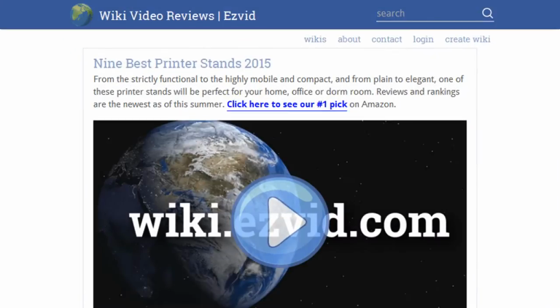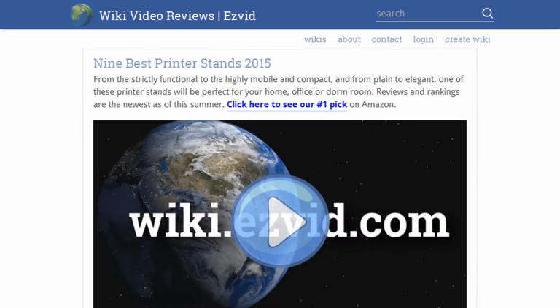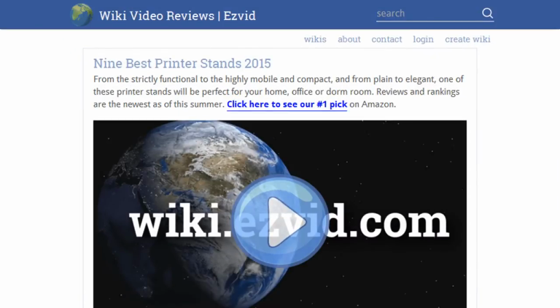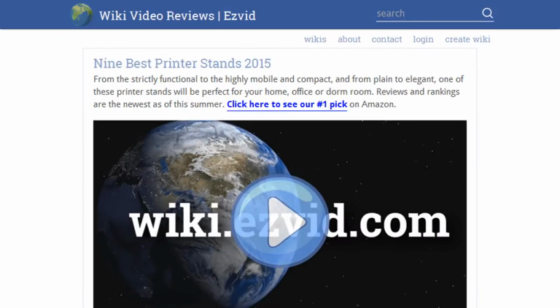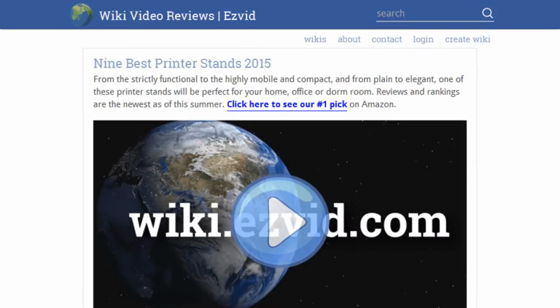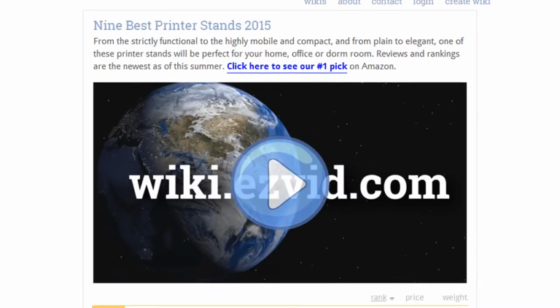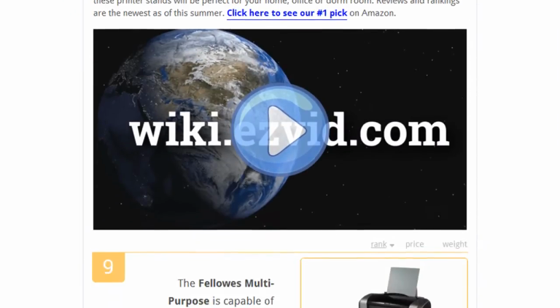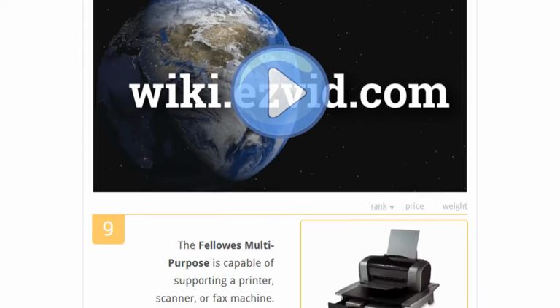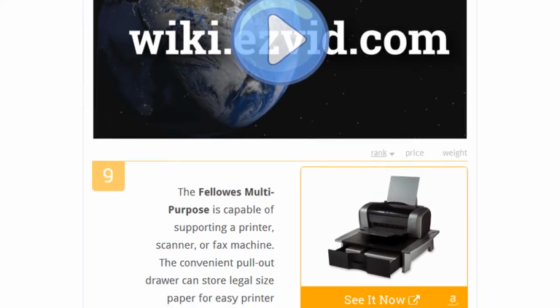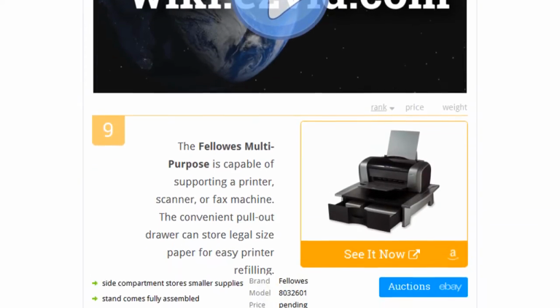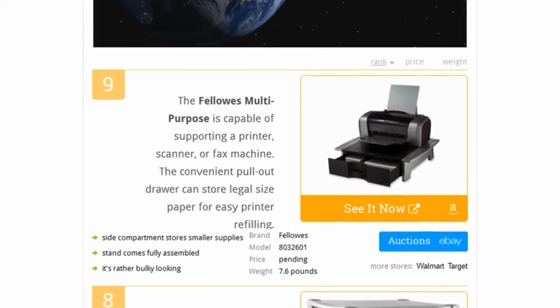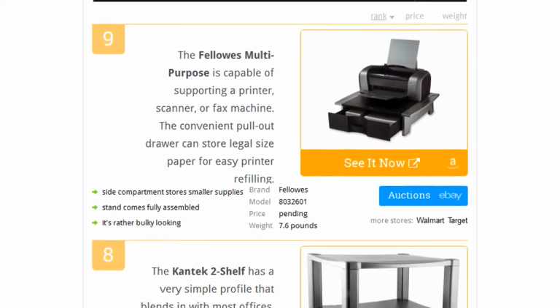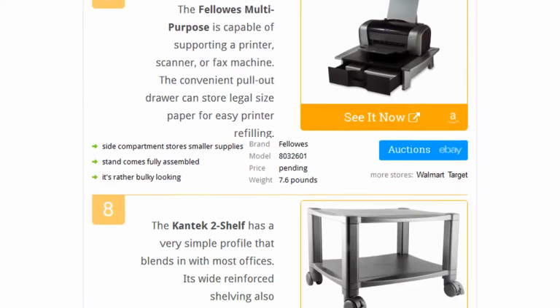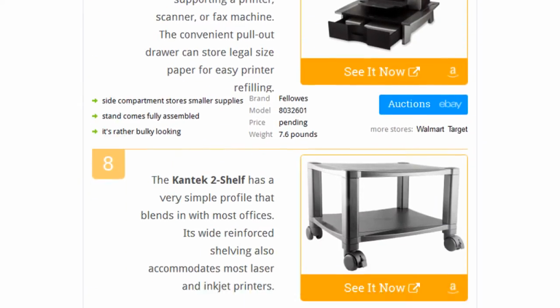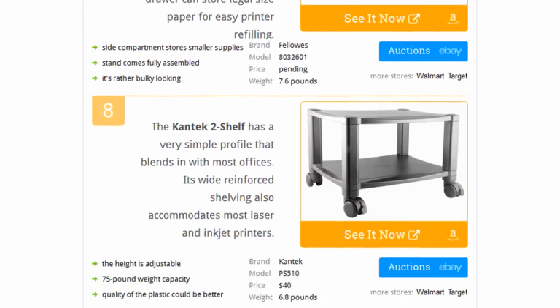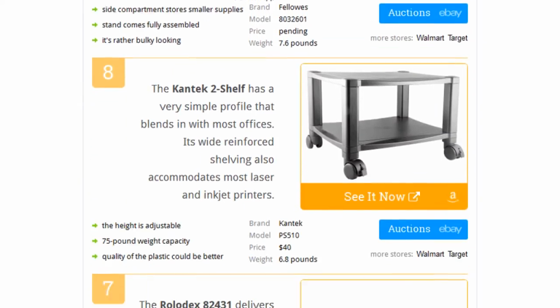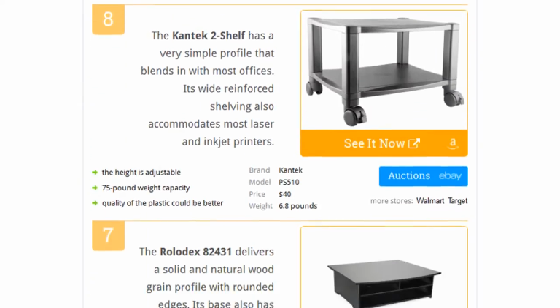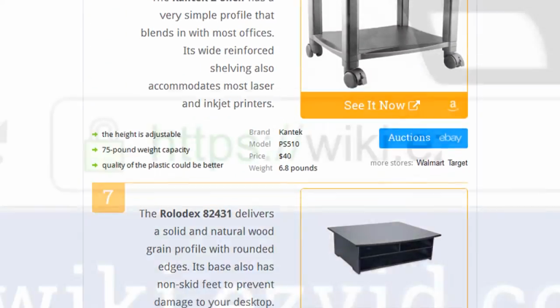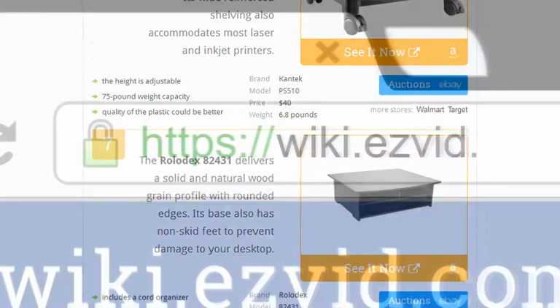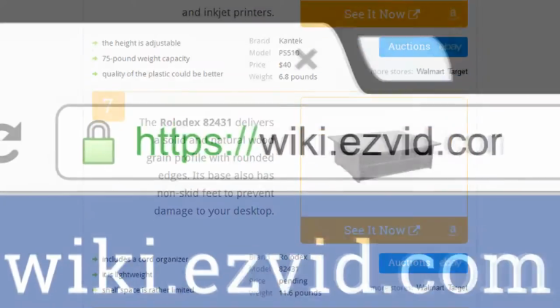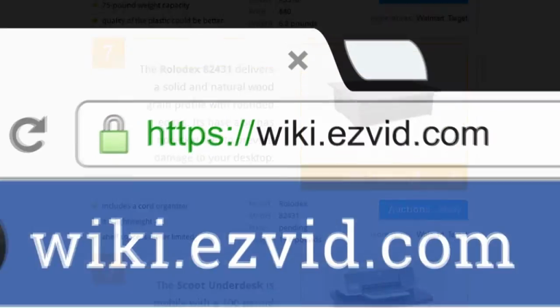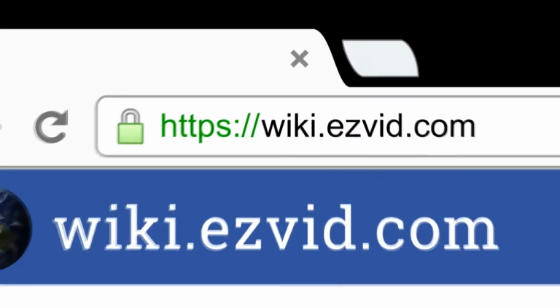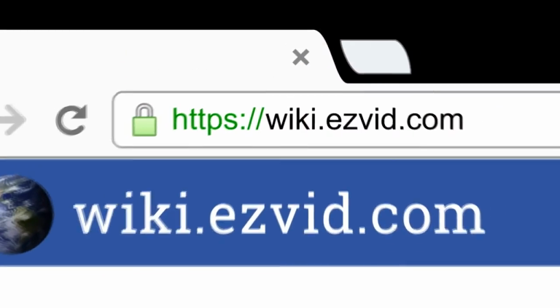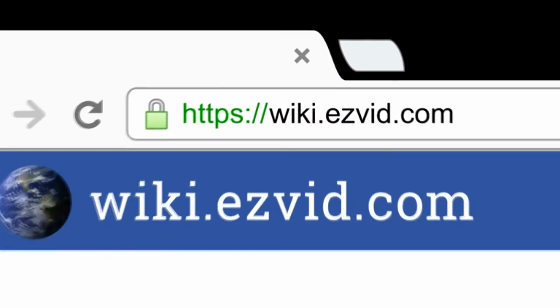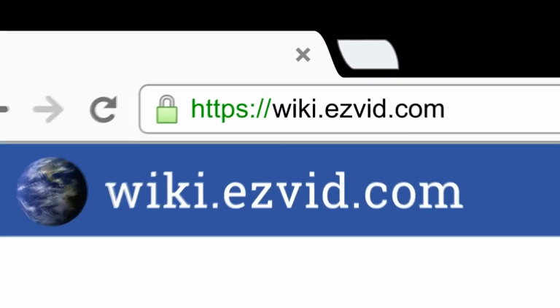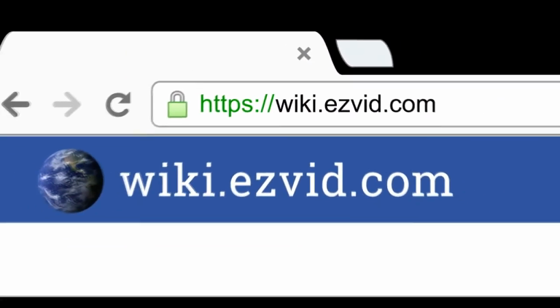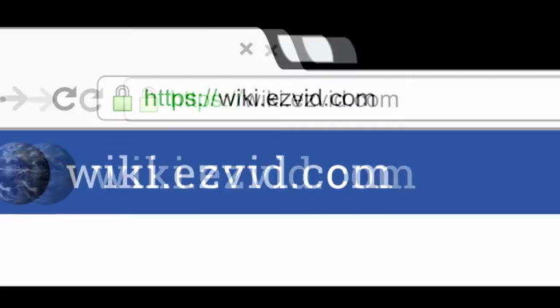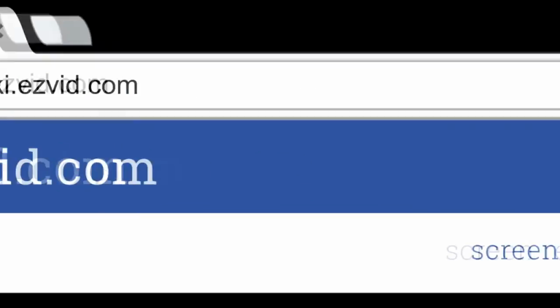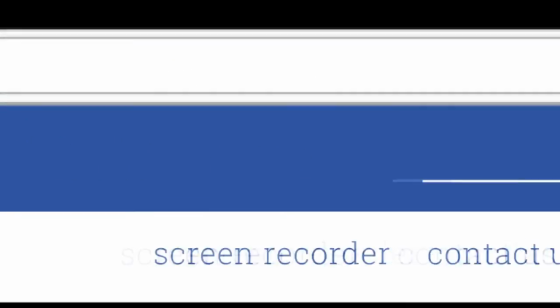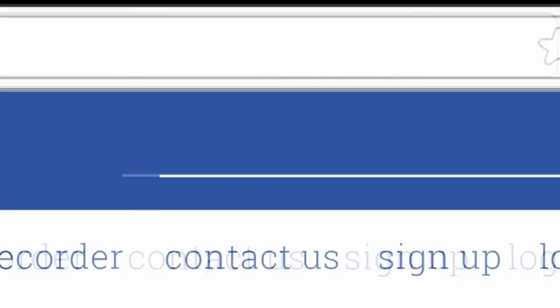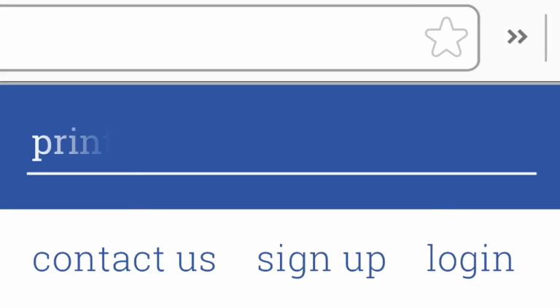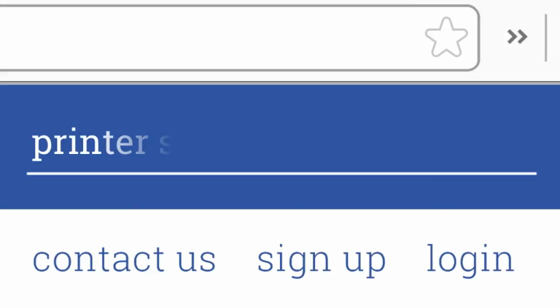To see all this stuff, go to wiki.easyvid.com and search for printer stands, or click beneath this video.